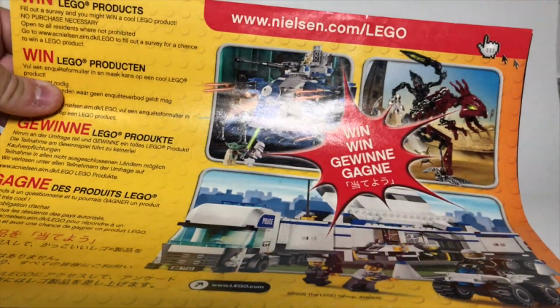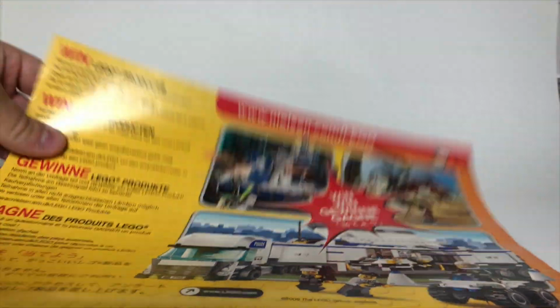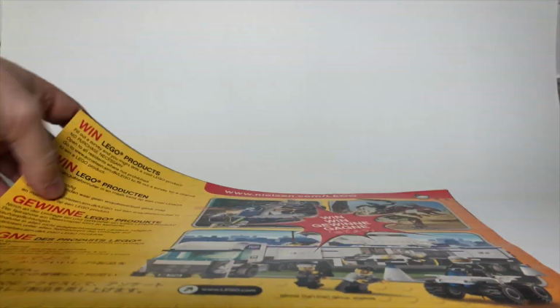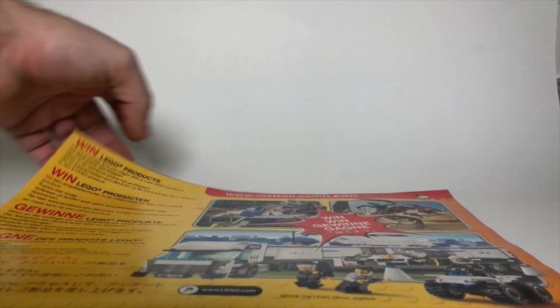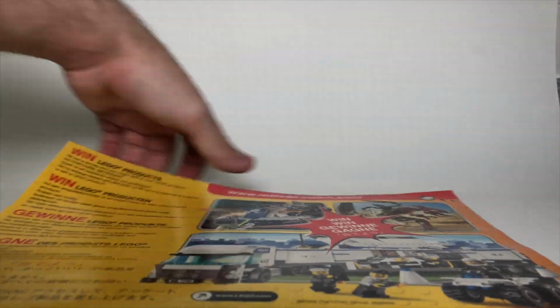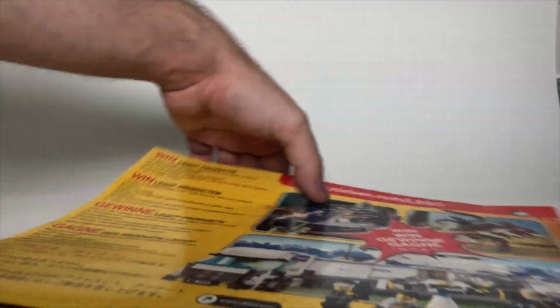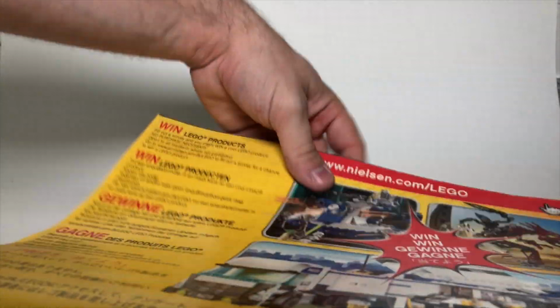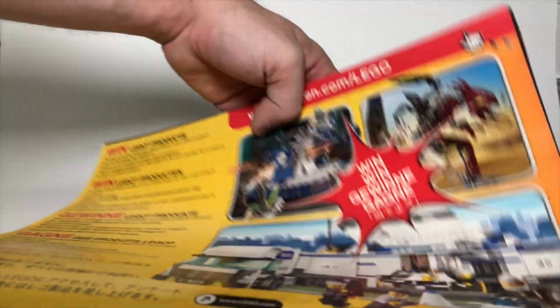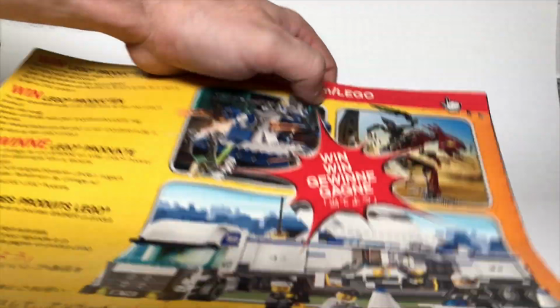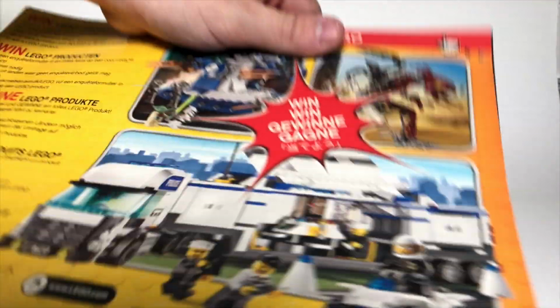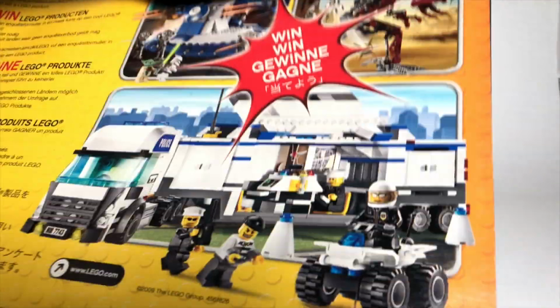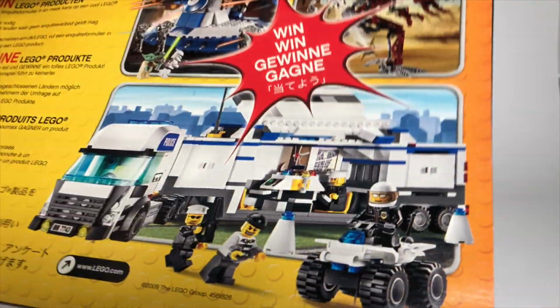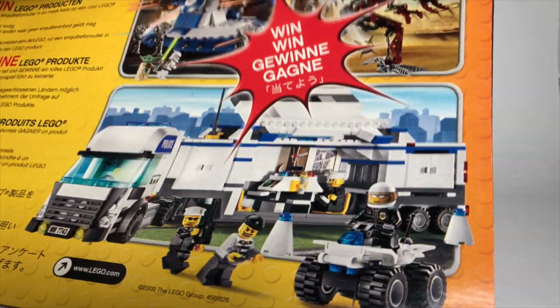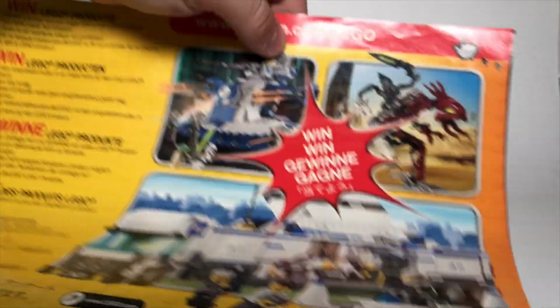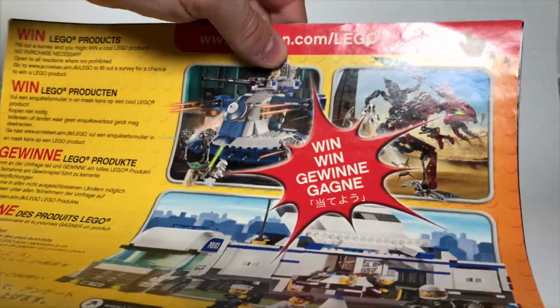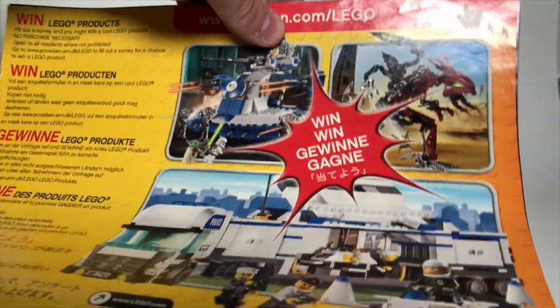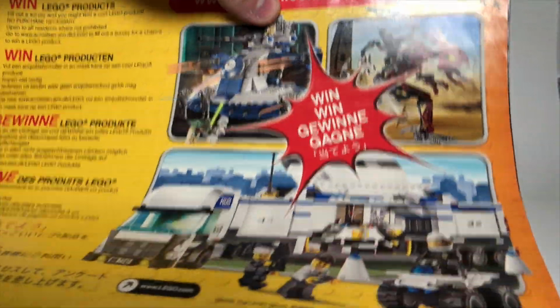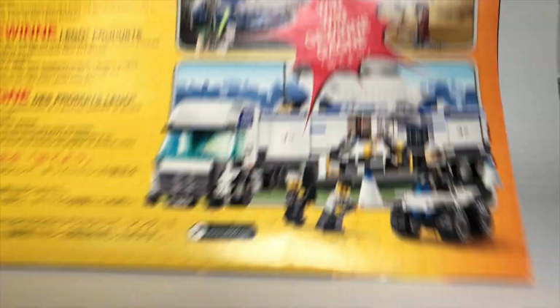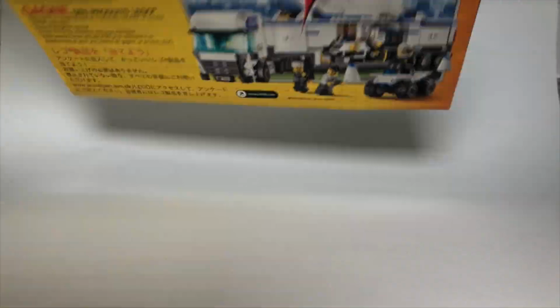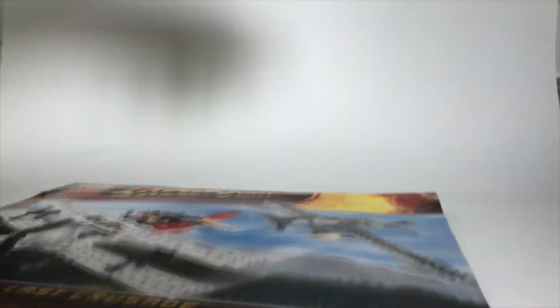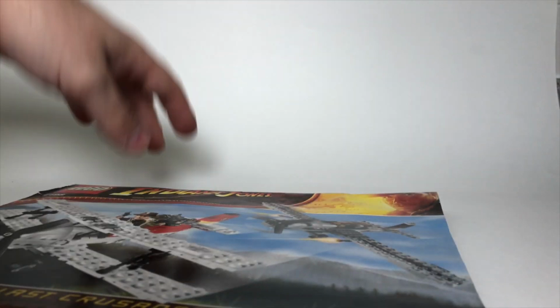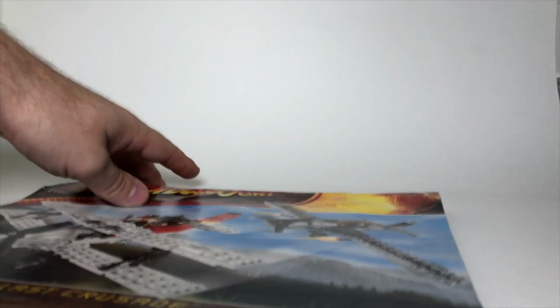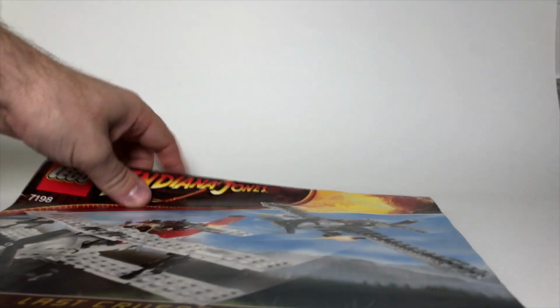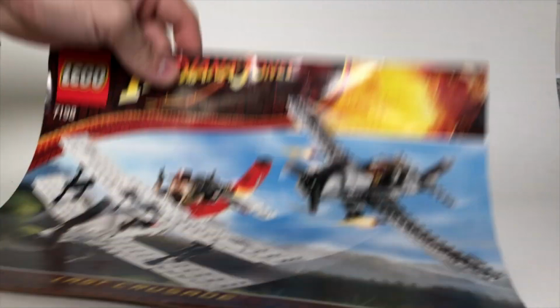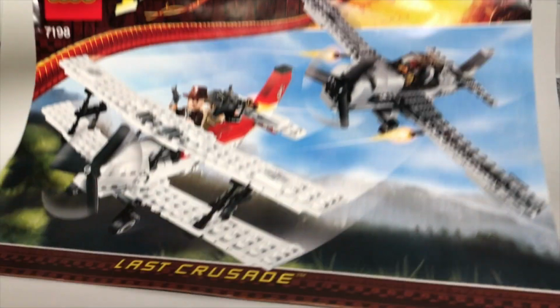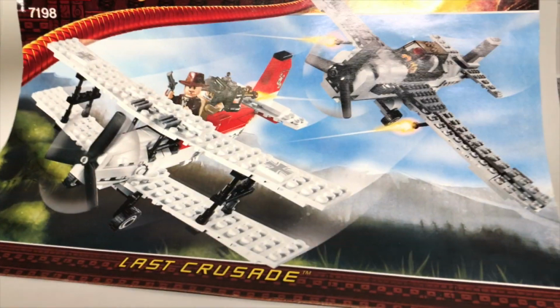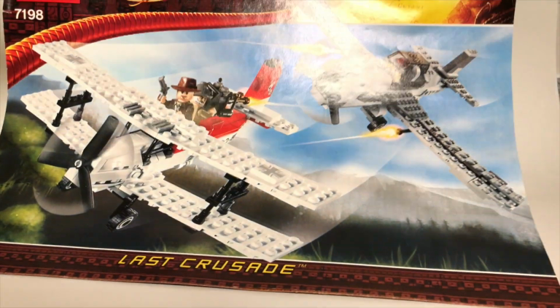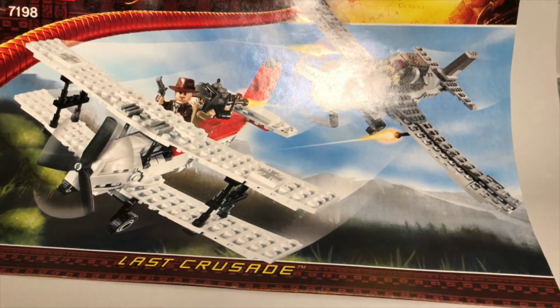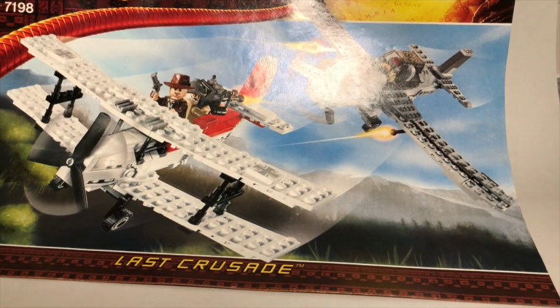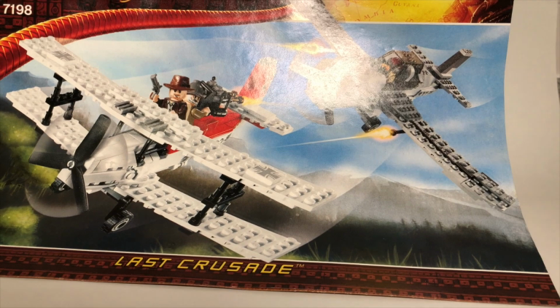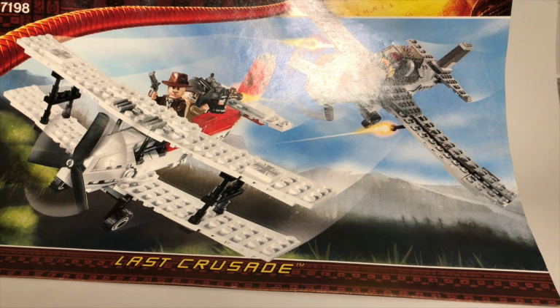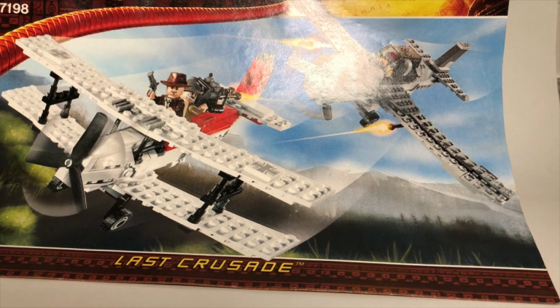Bionicle, man — that tells you how old this is. Alright, let's go ahead and dive in and take a look at this set.